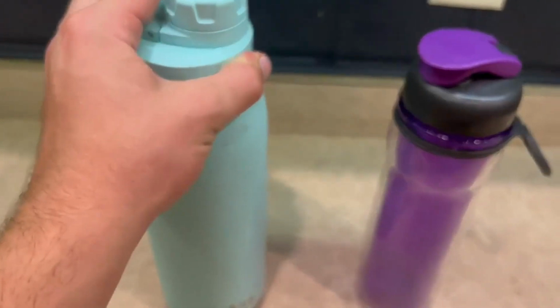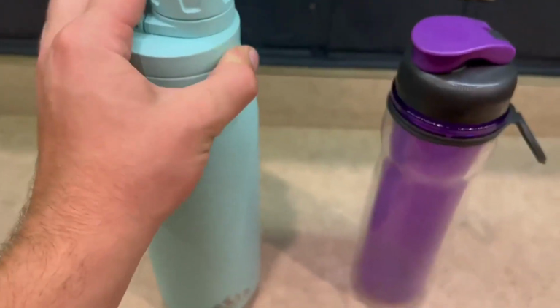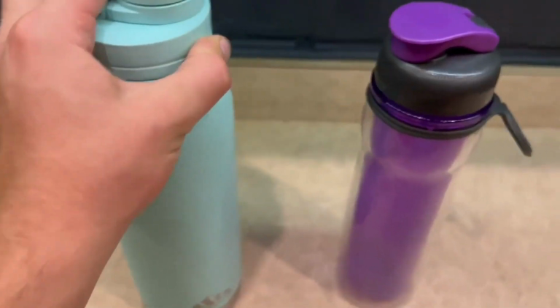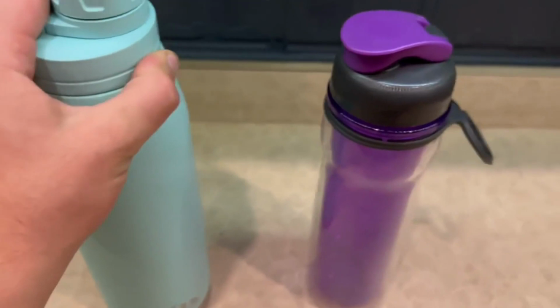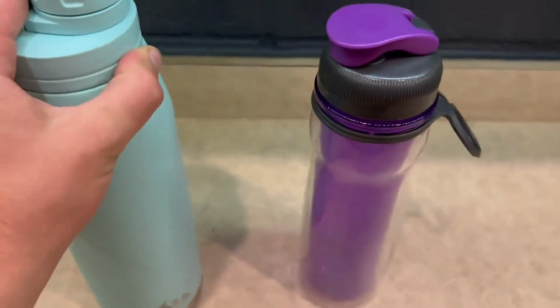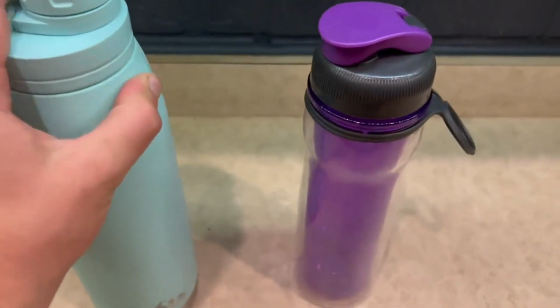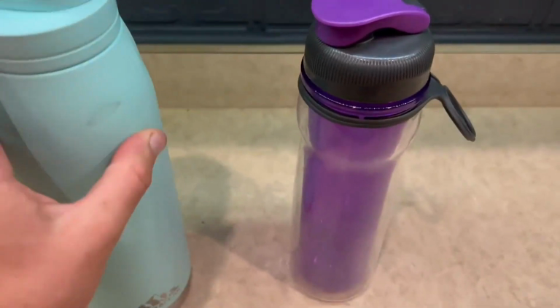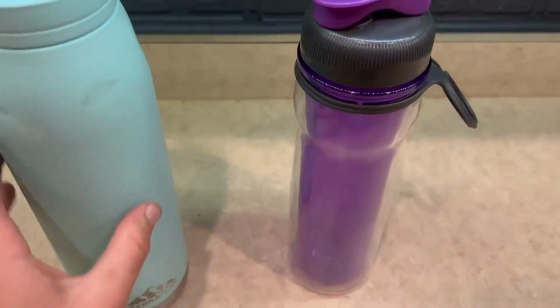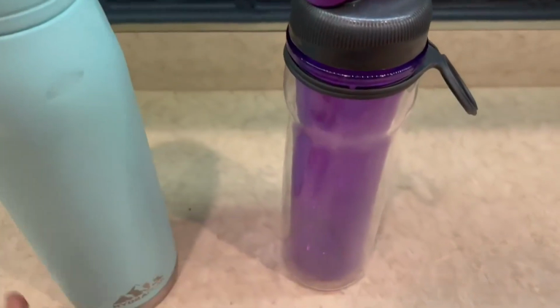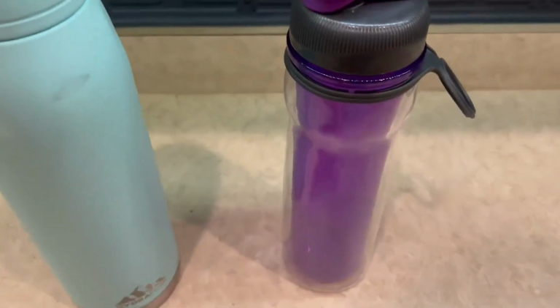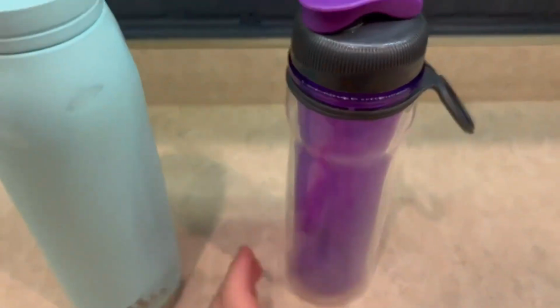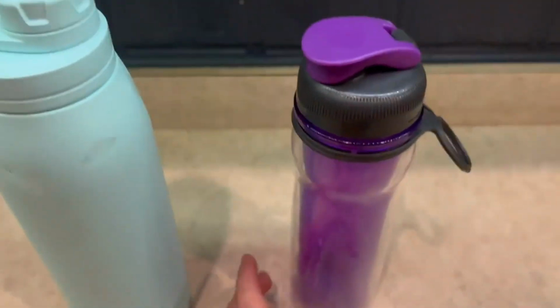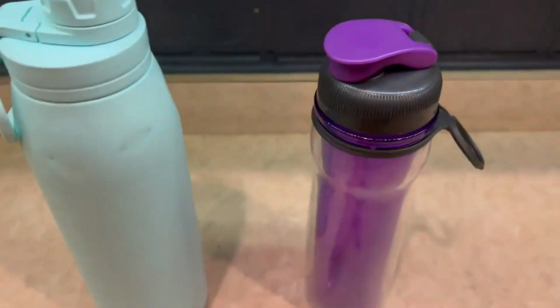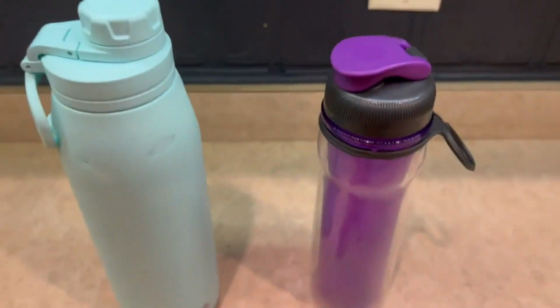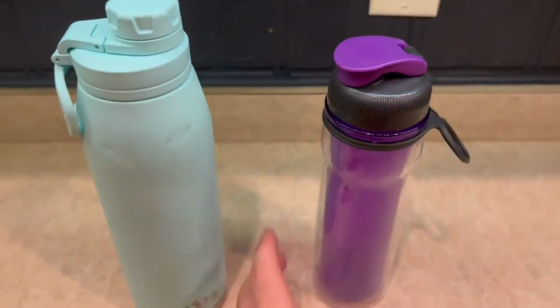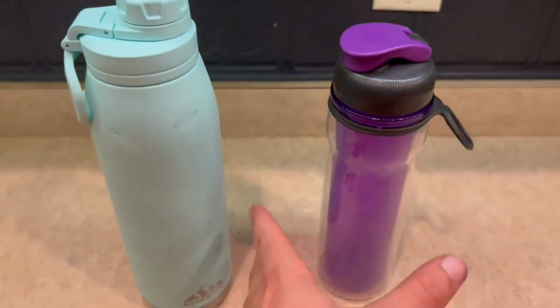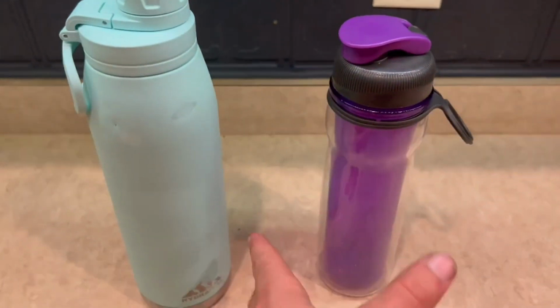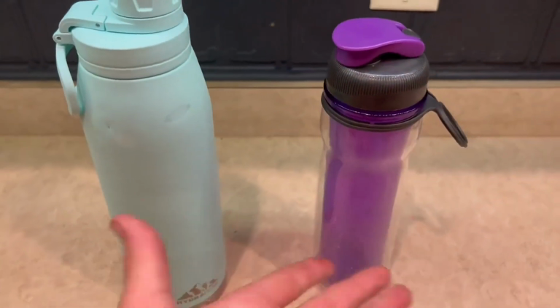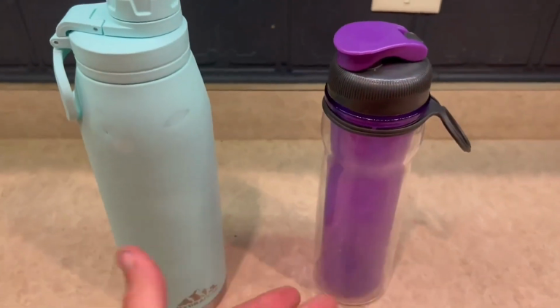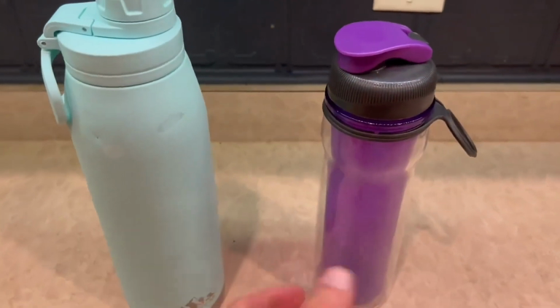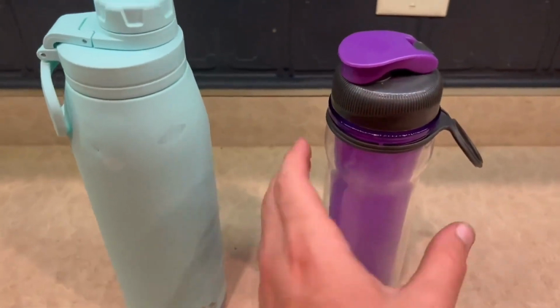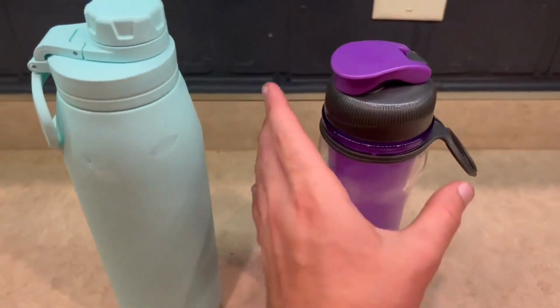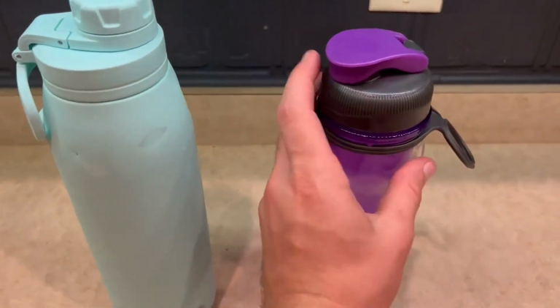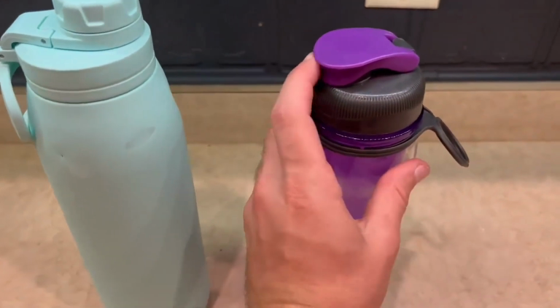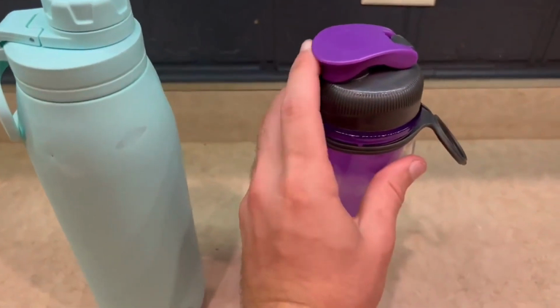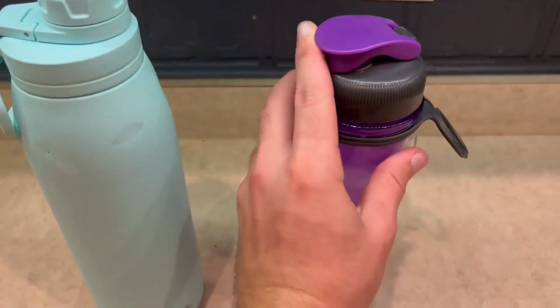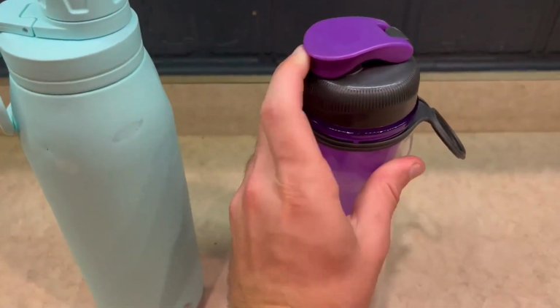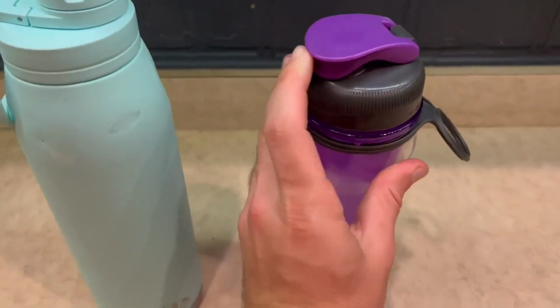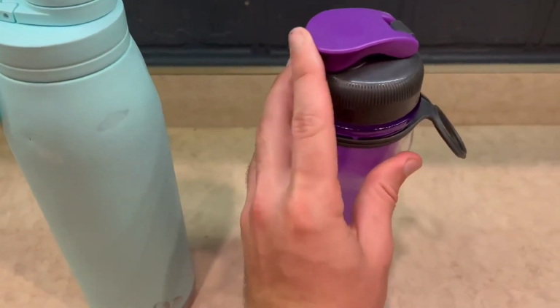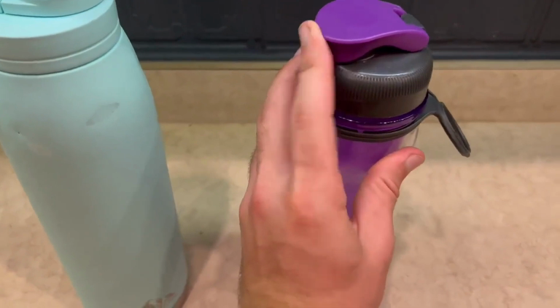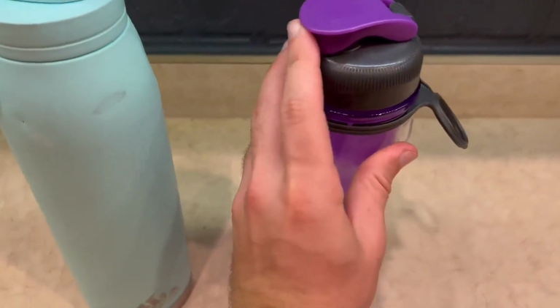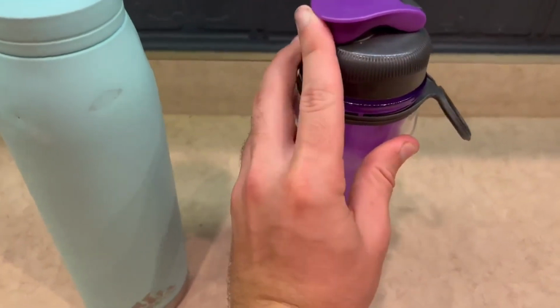For the Rubbermaid, I really love the purple. It is kind of the smaller bottle compared to the two and the cap right here is also pretty awesome.